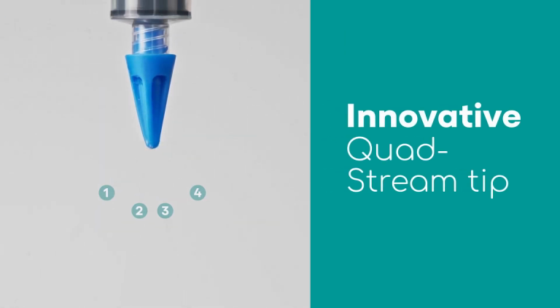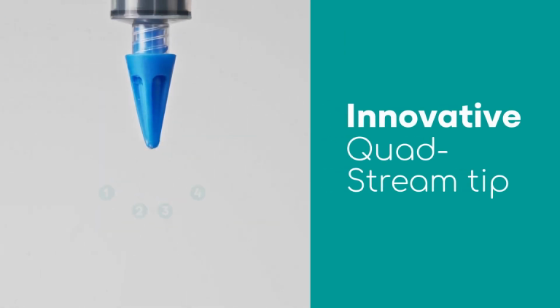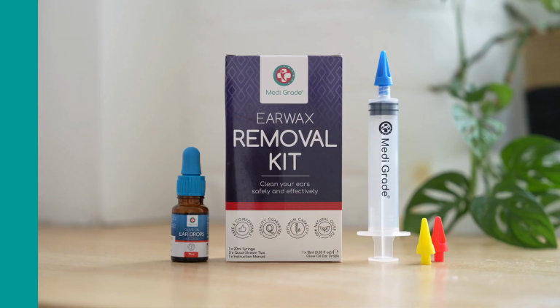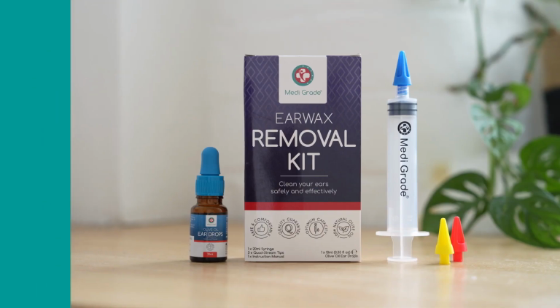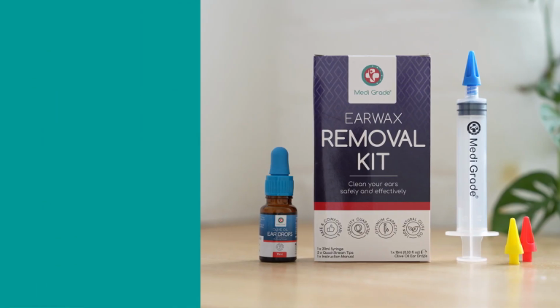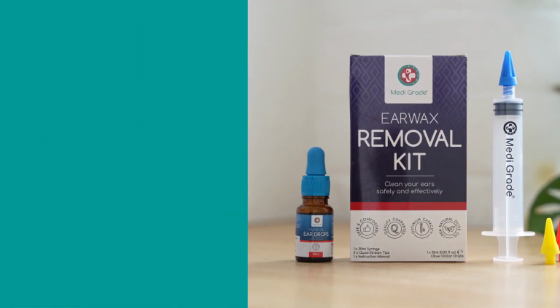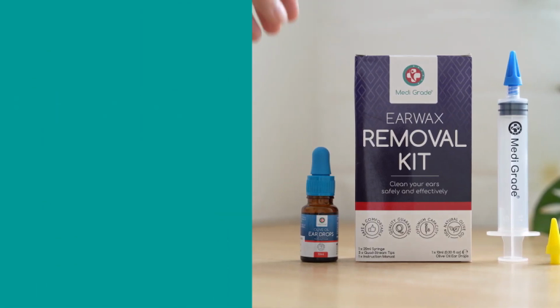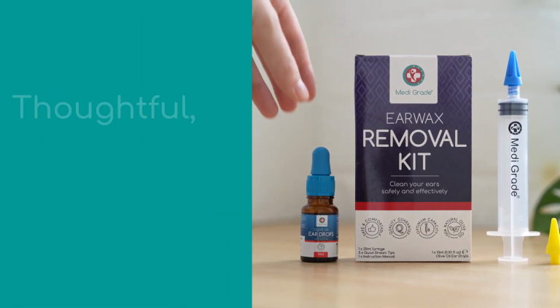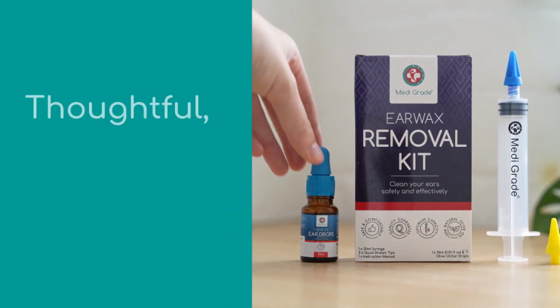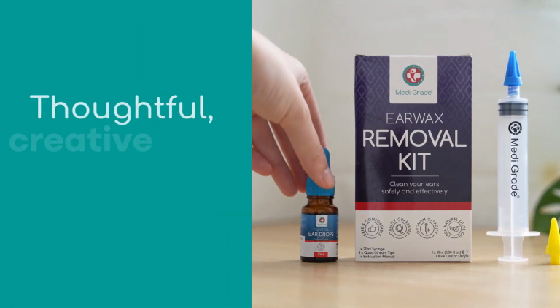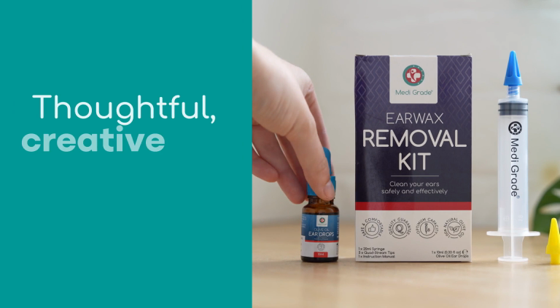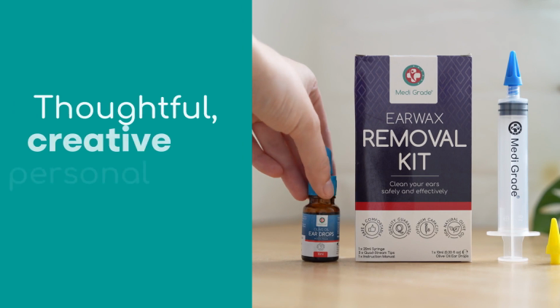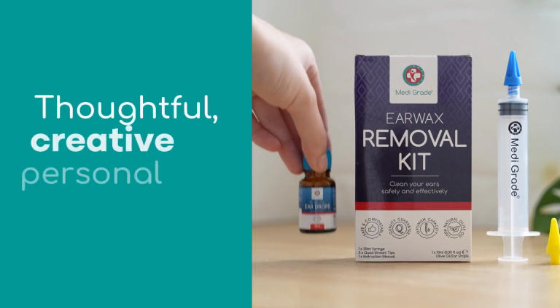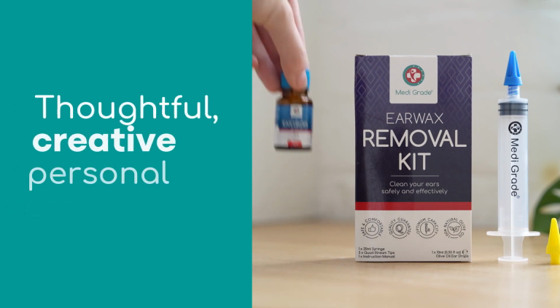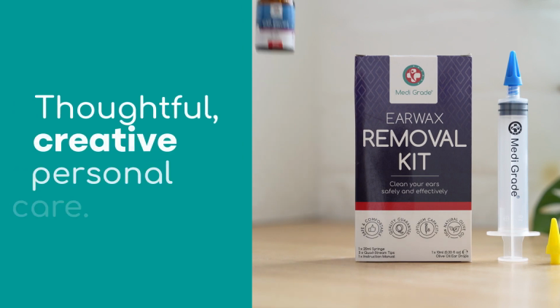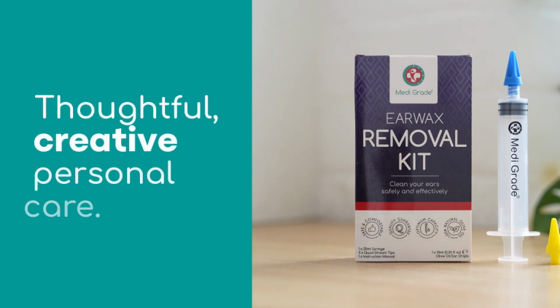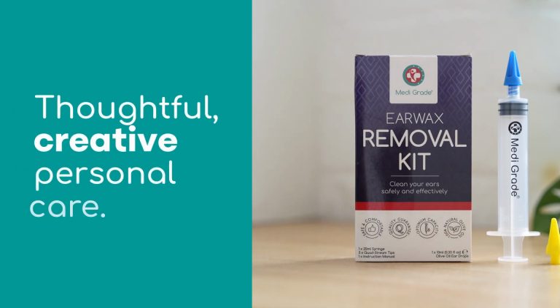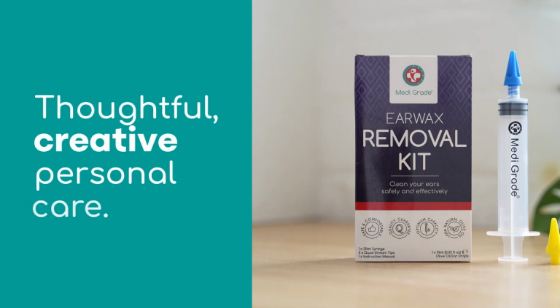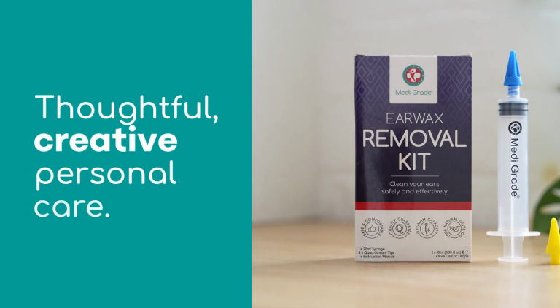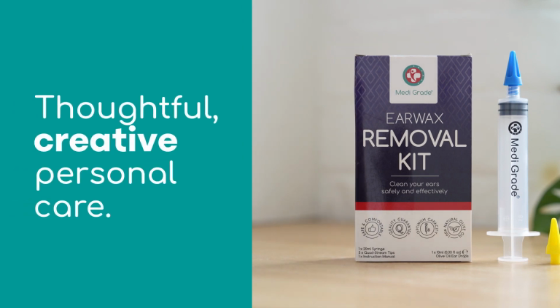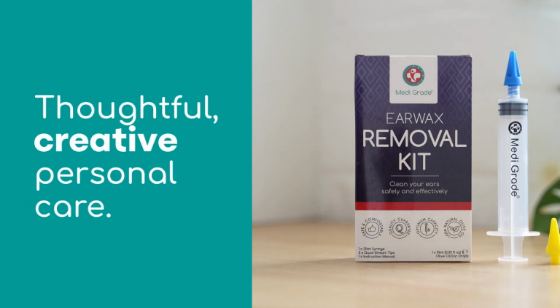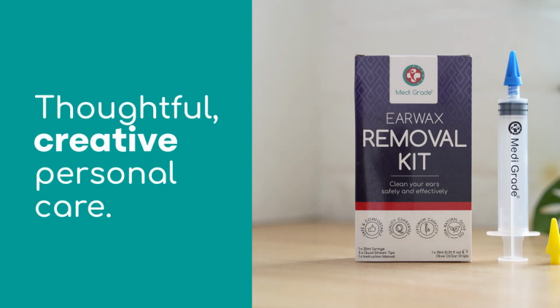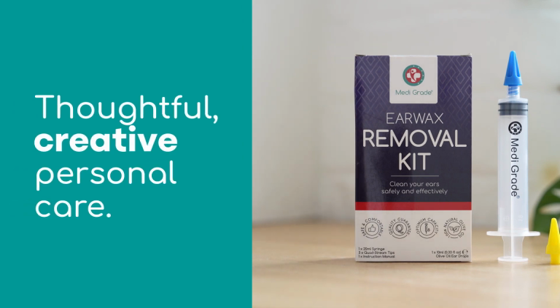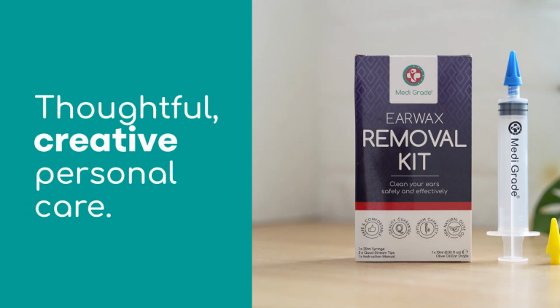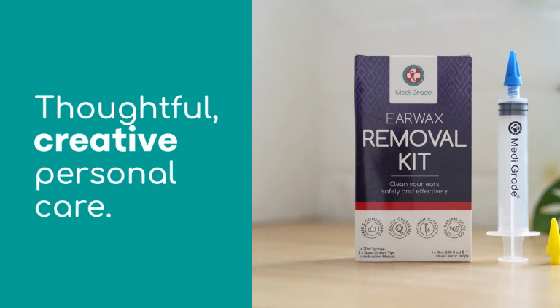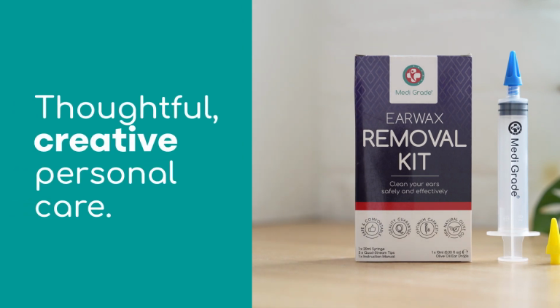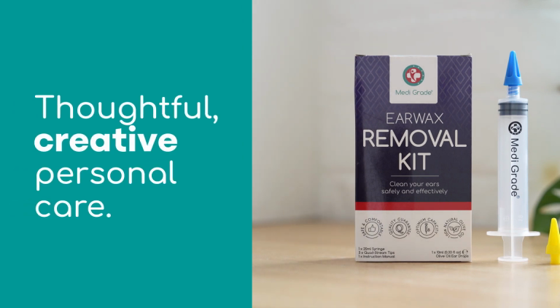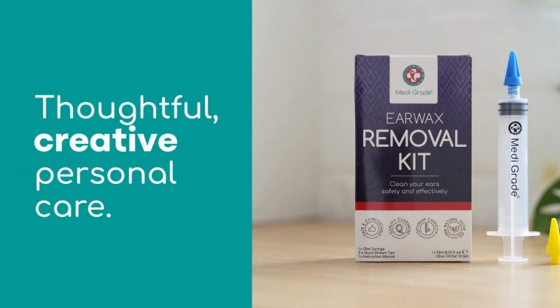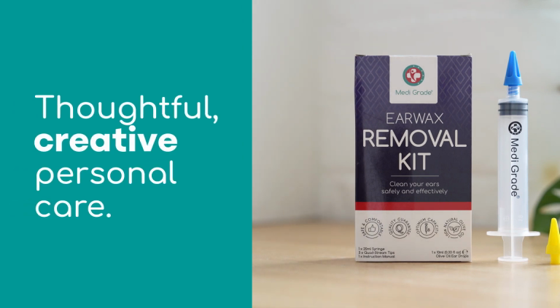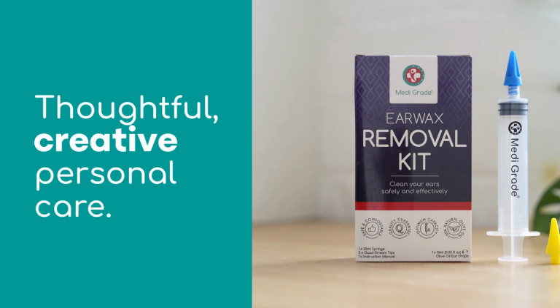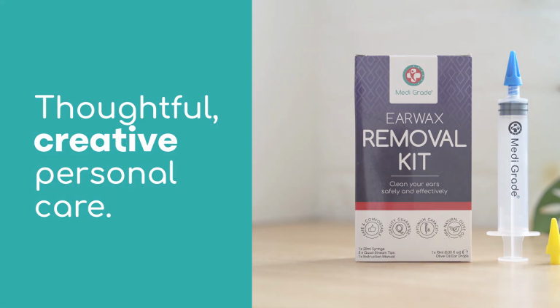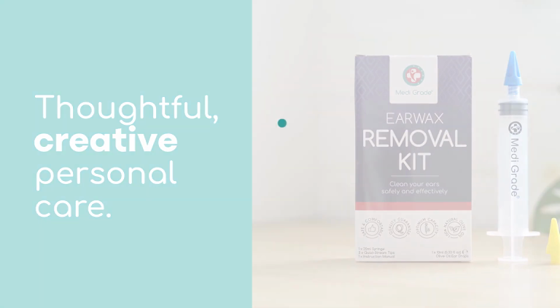And with our unique money-back guarantee, you can buy with total confidence today.